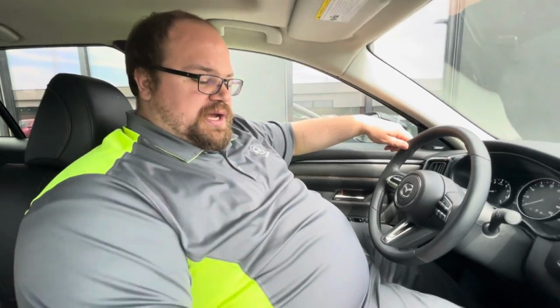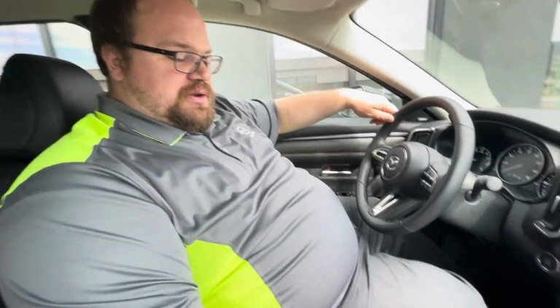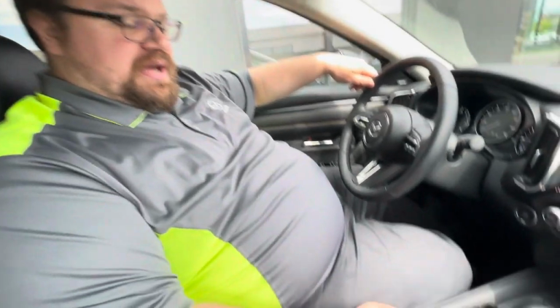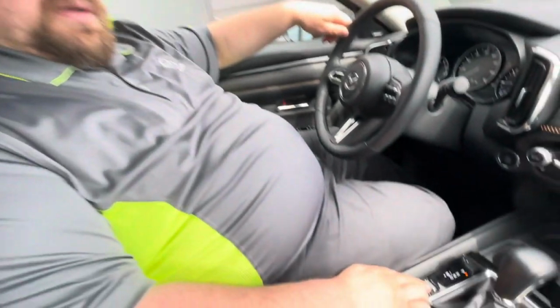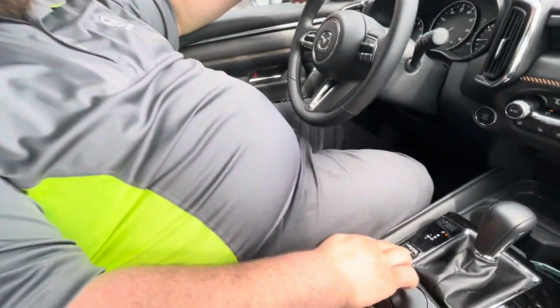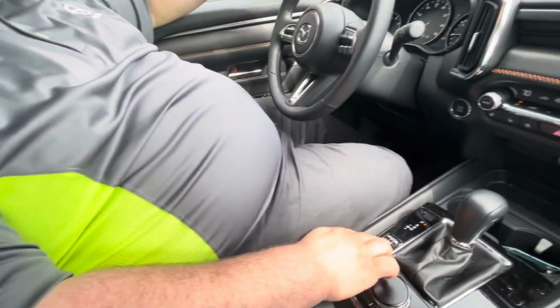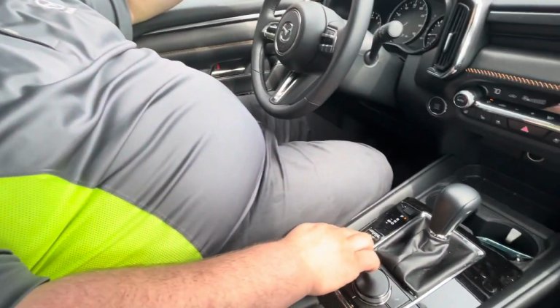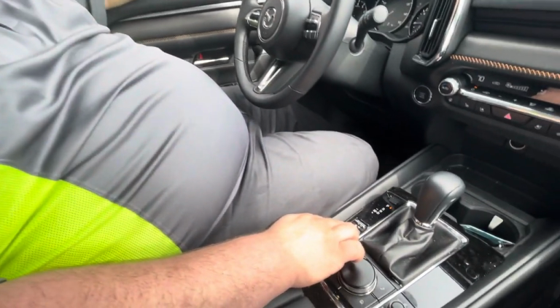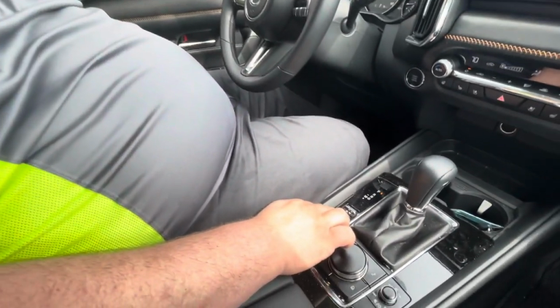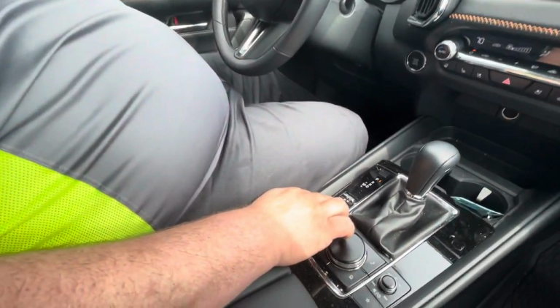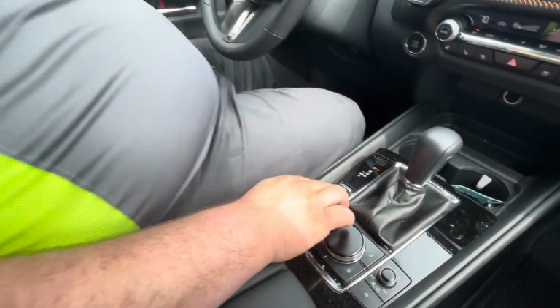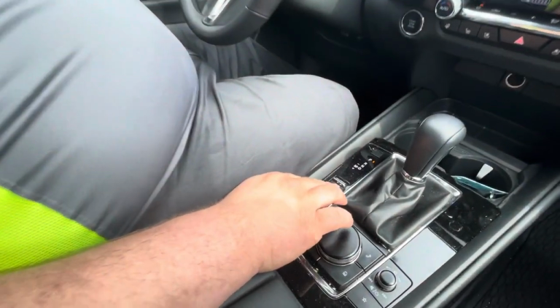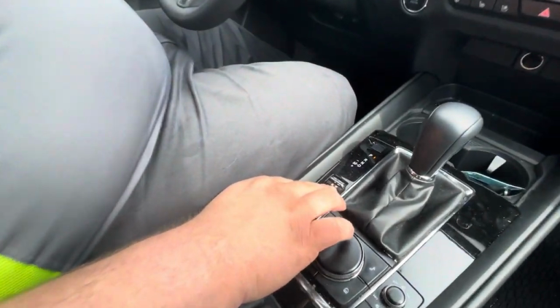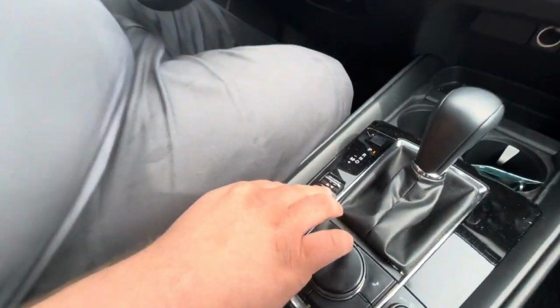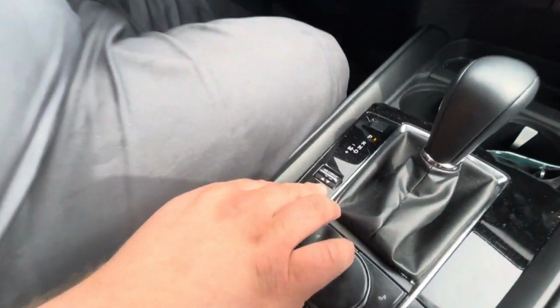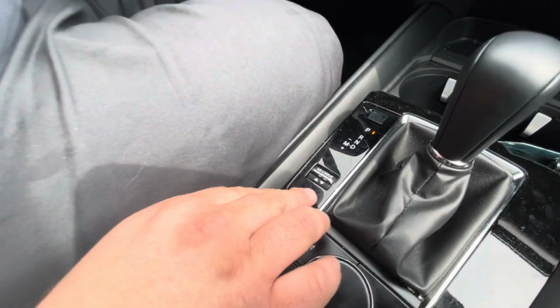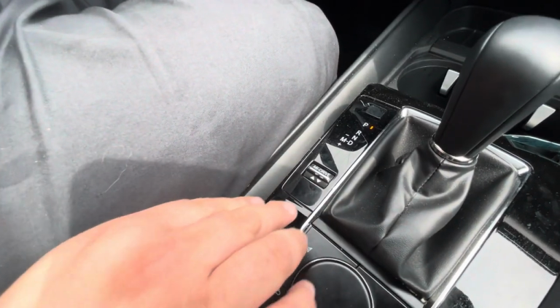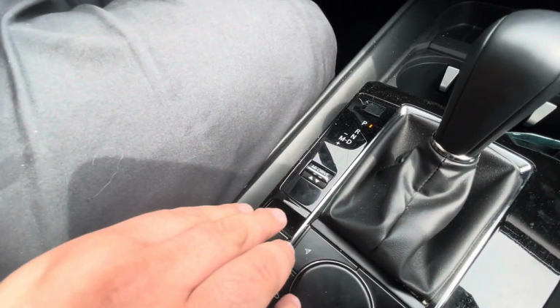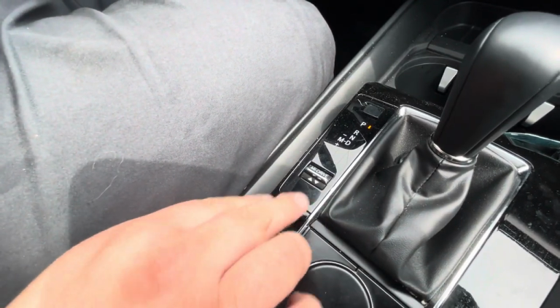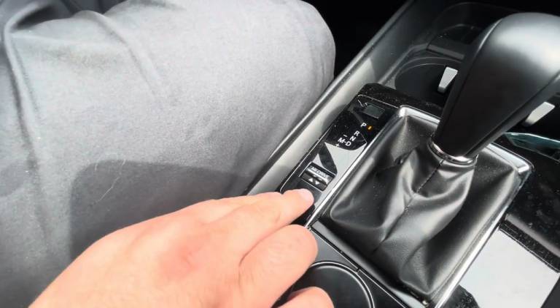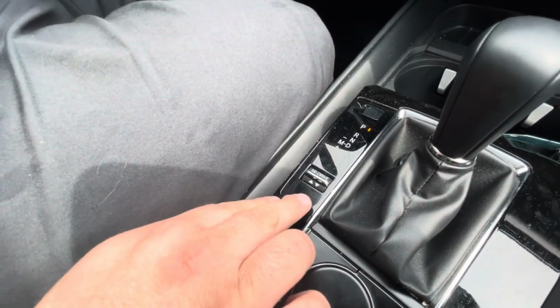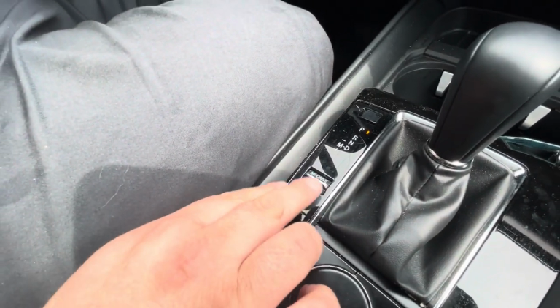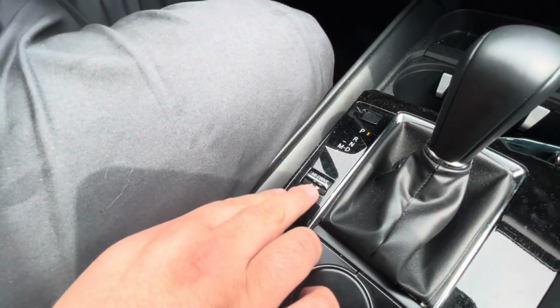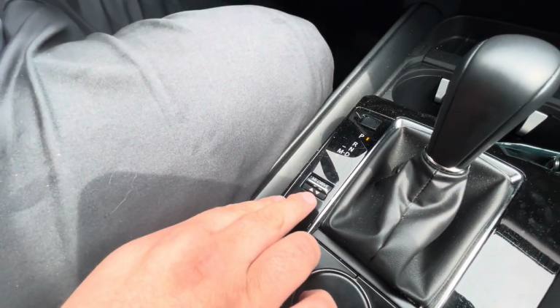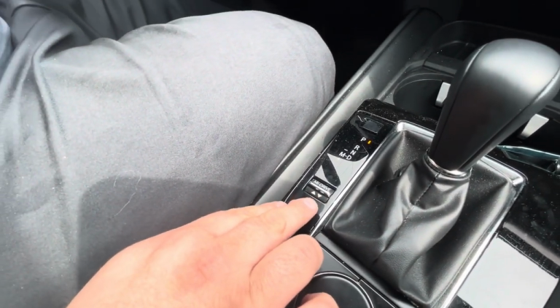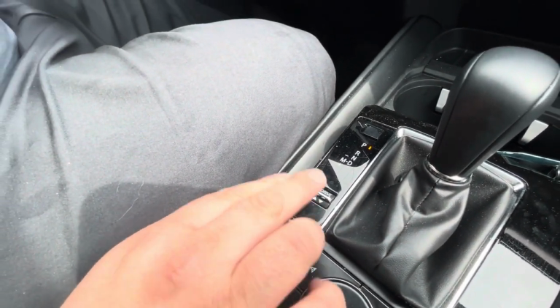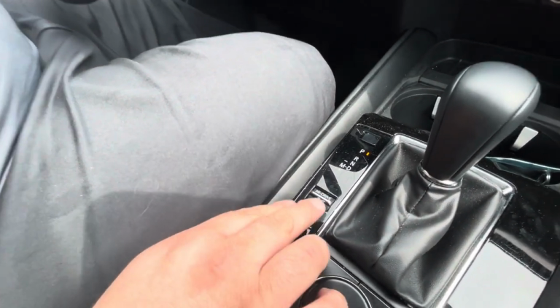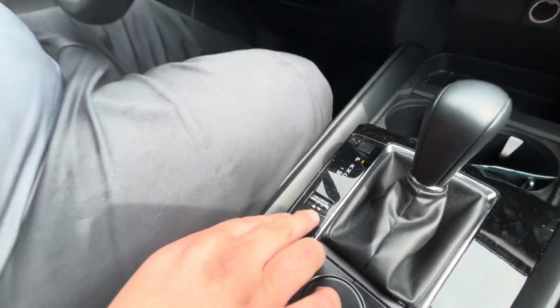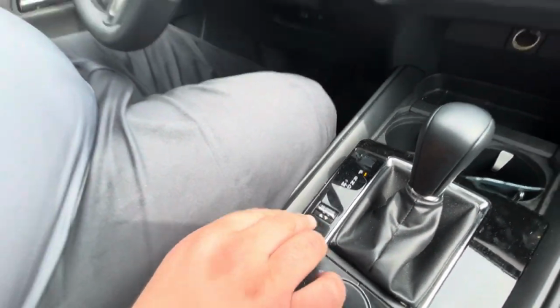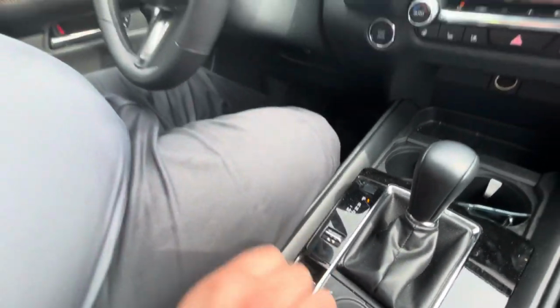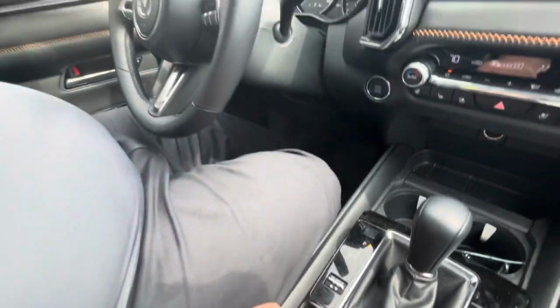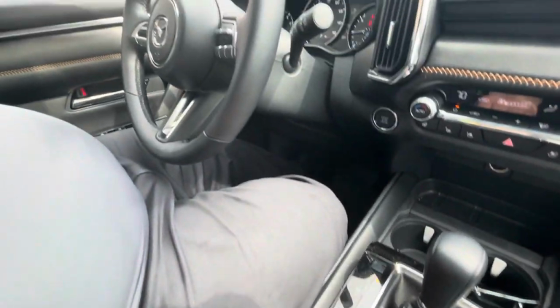Down here I have something called MI Drive. This is what's going to let us switch between sport mode, off-road mode, and just our regular driving mode.